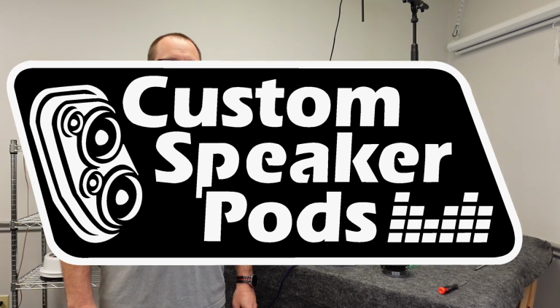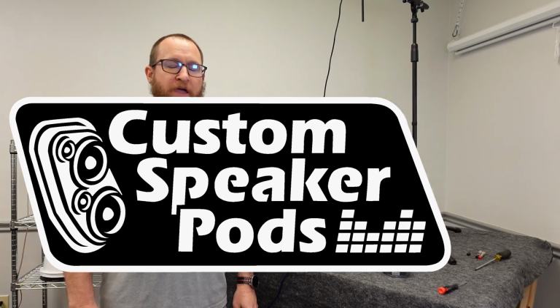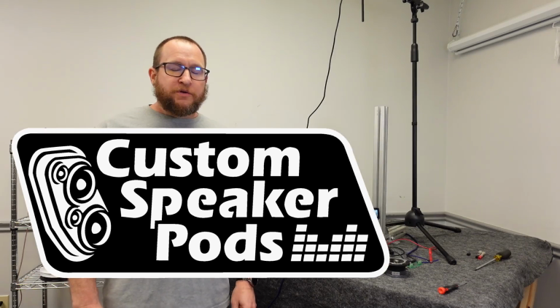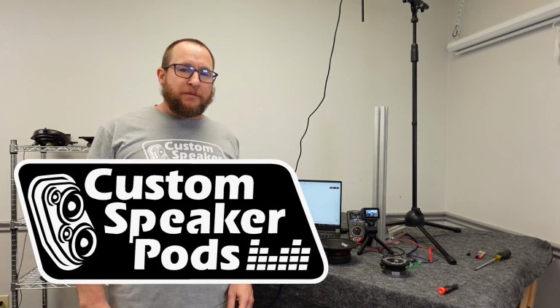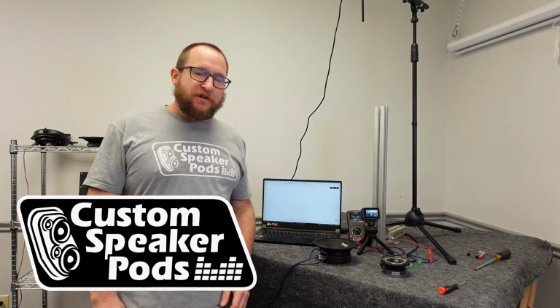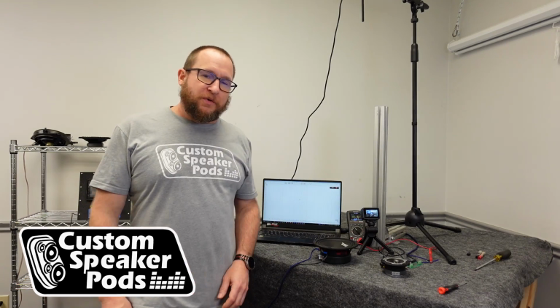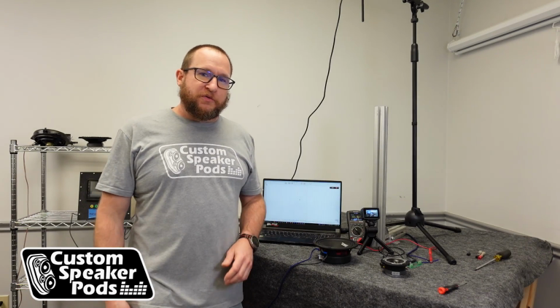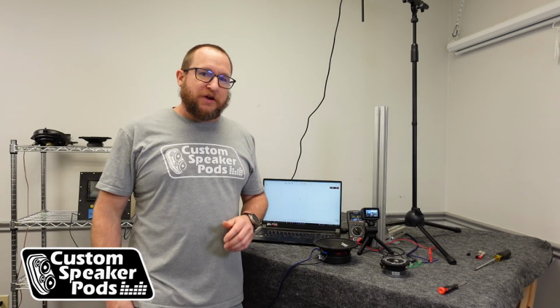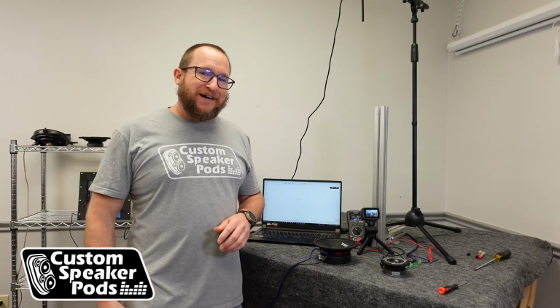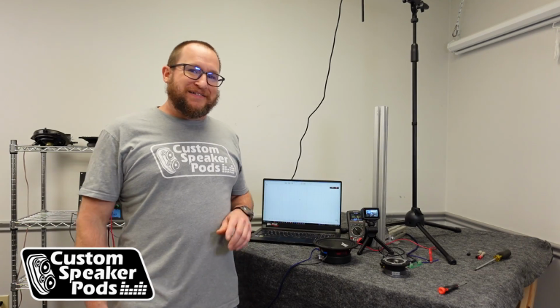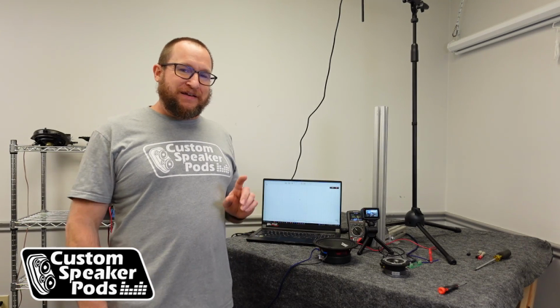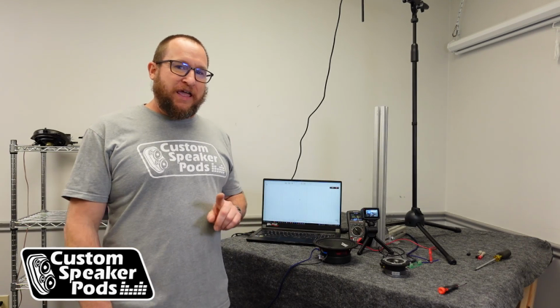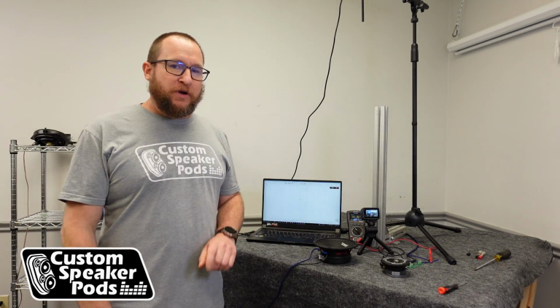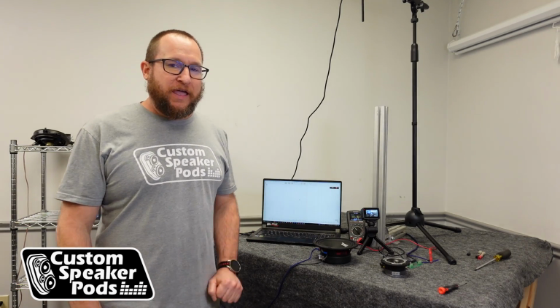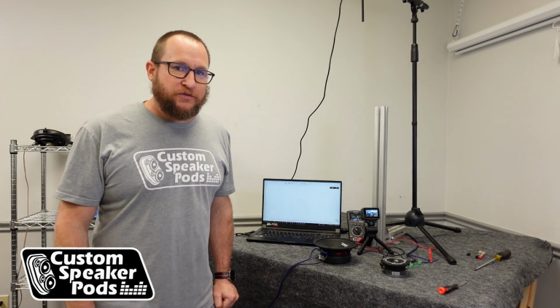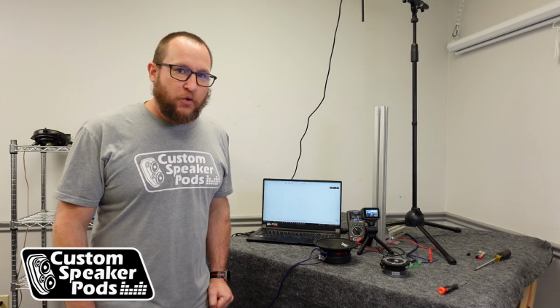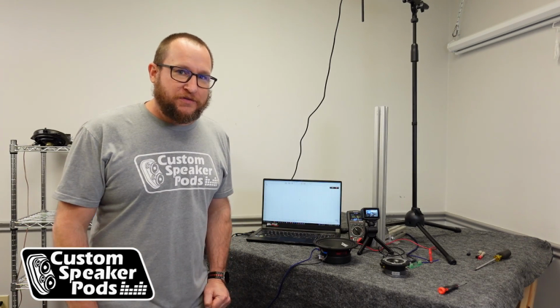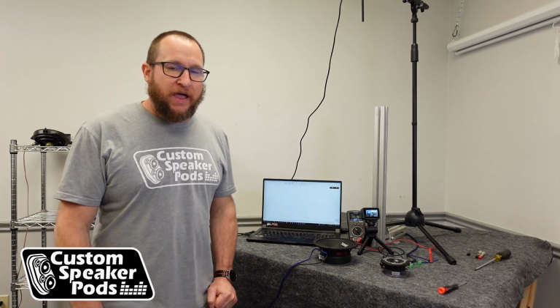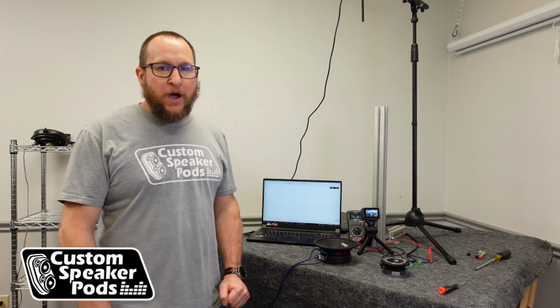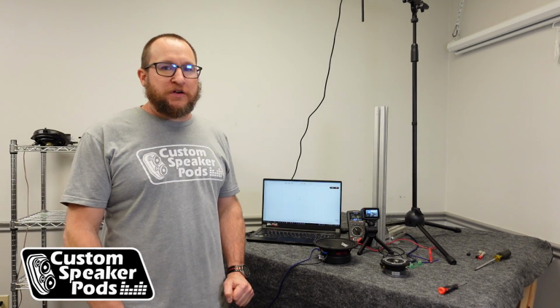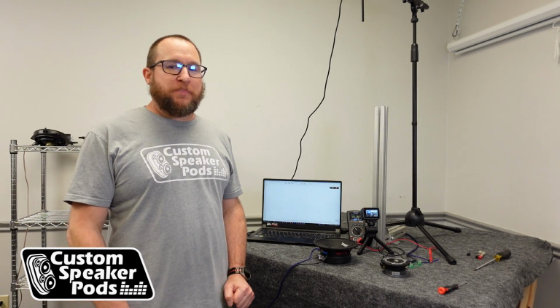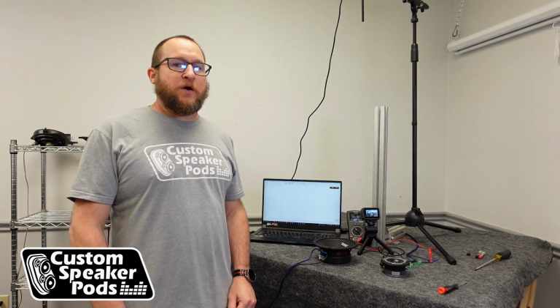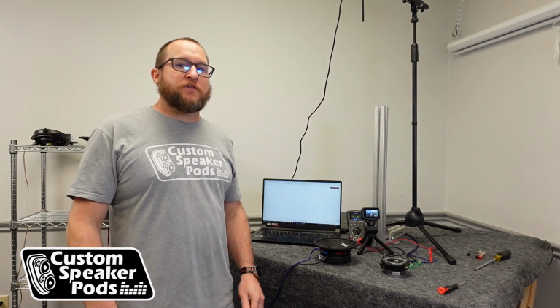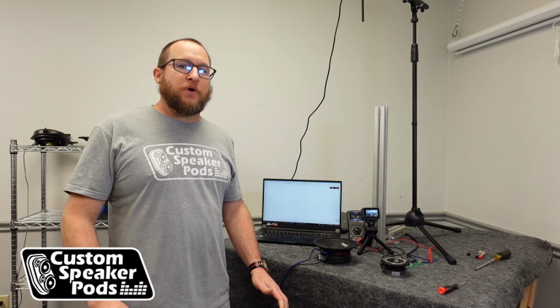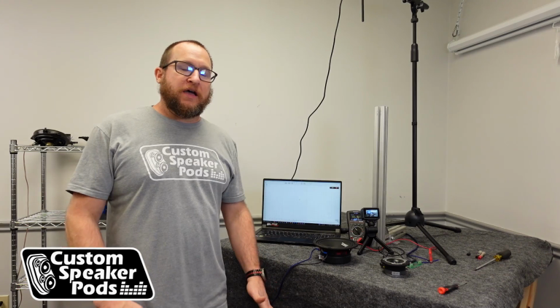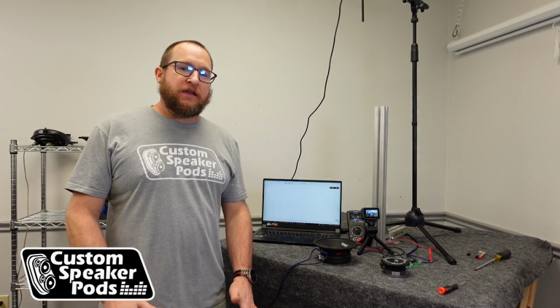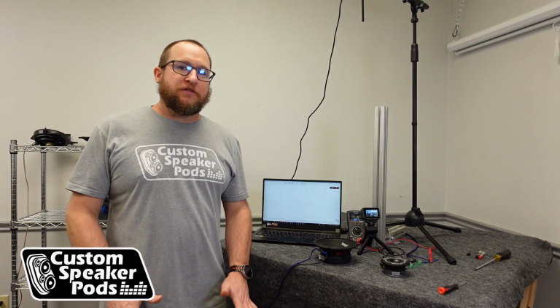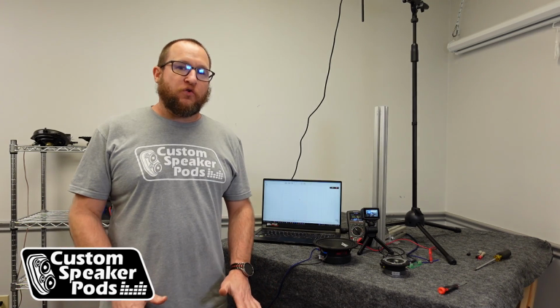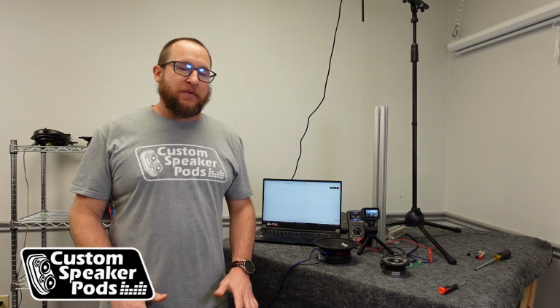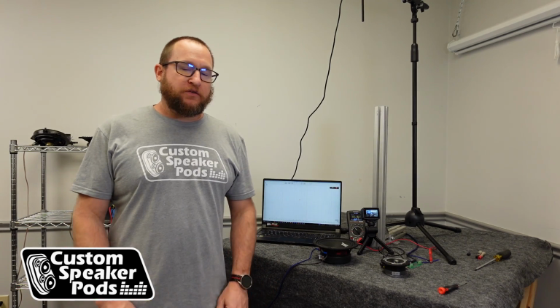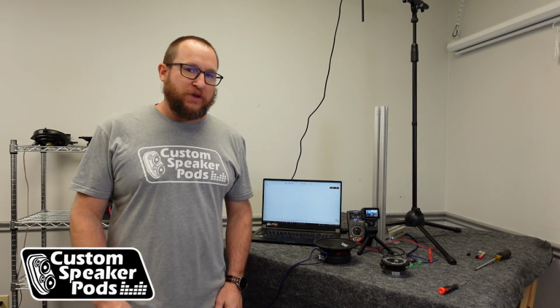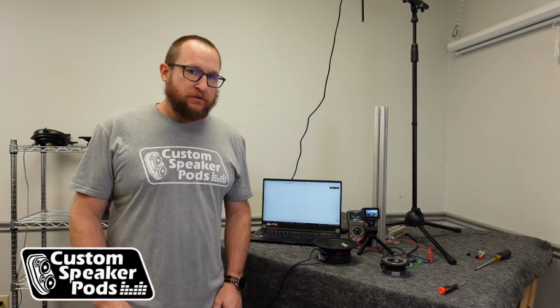Hey, what's up? Brandon from Custom Speaker Pods. Today we're going to answer the question: how much power do I need for my tweeters?